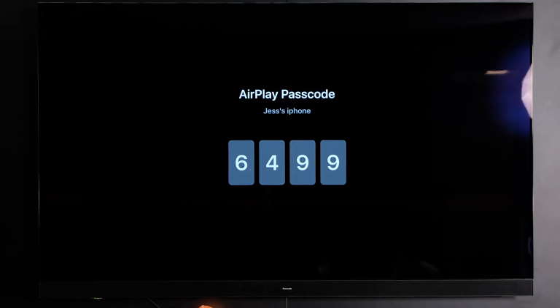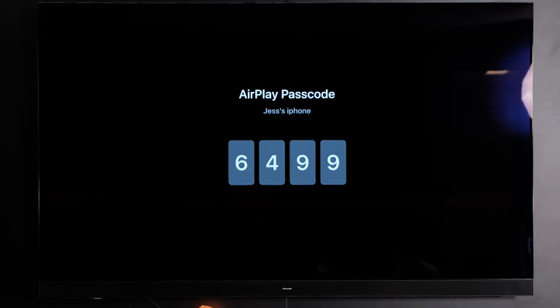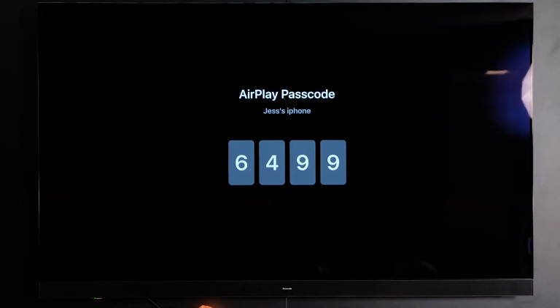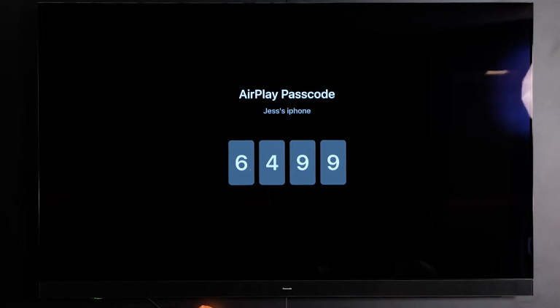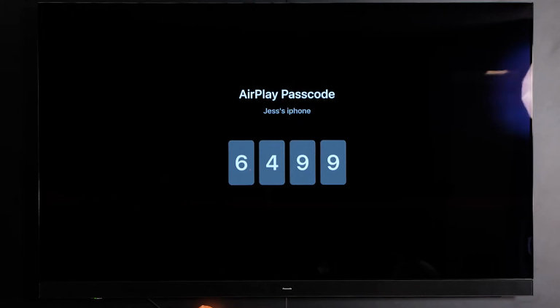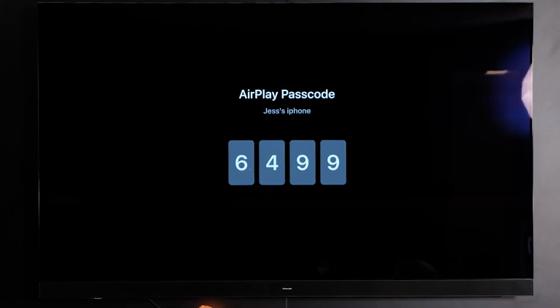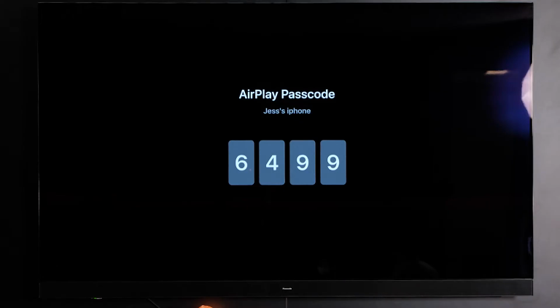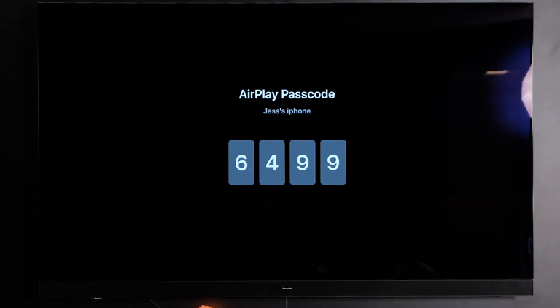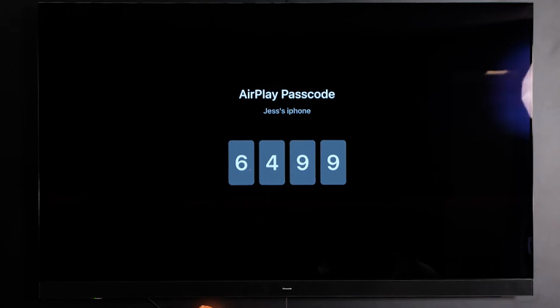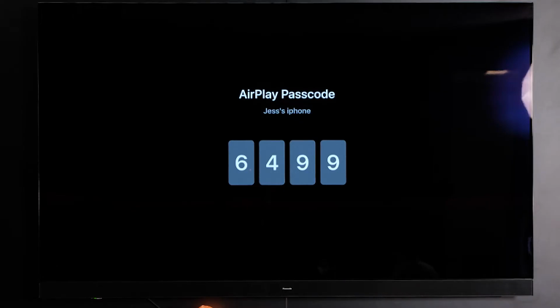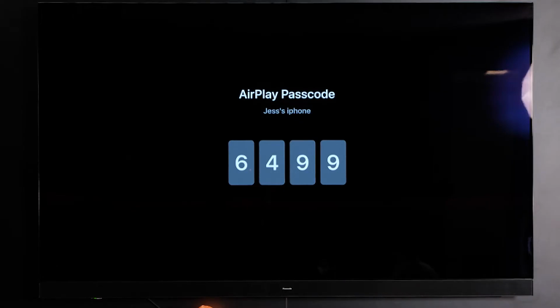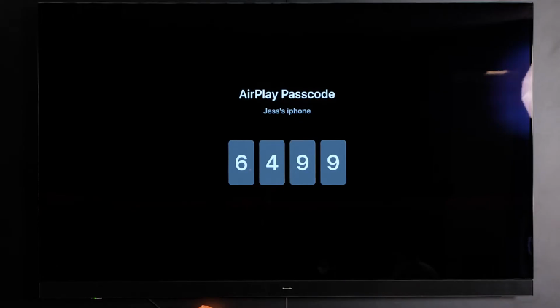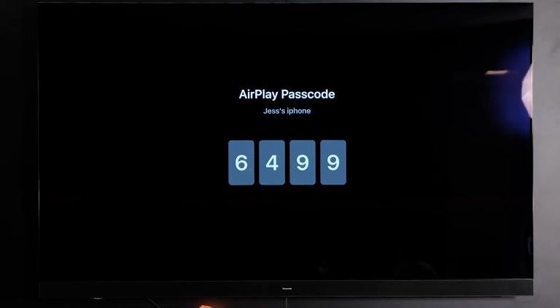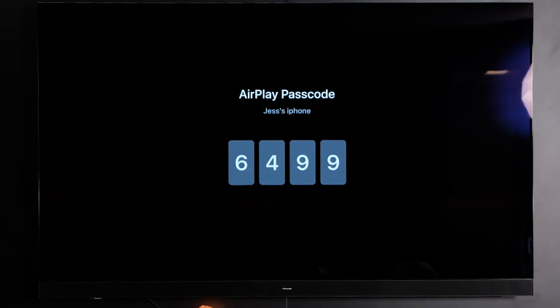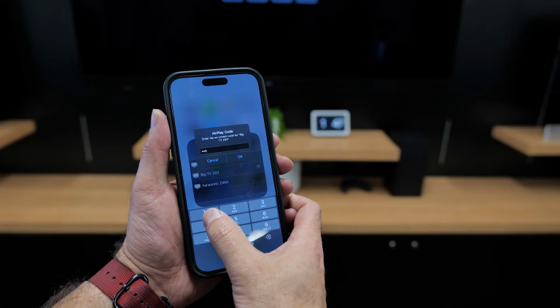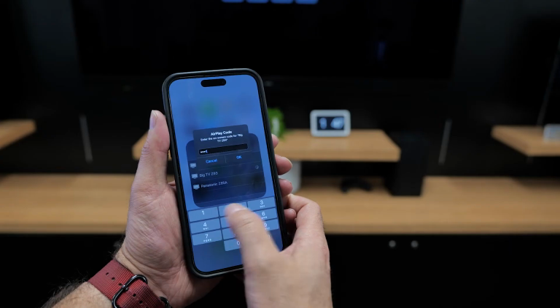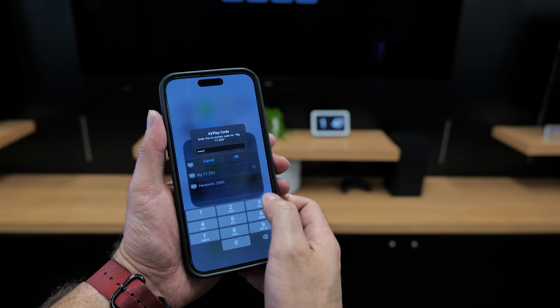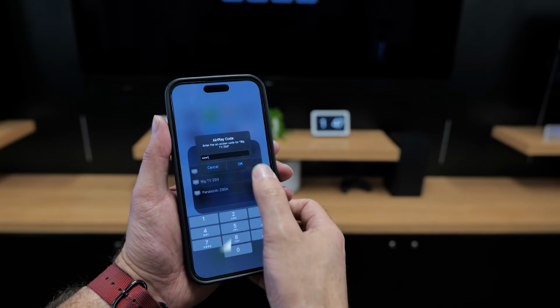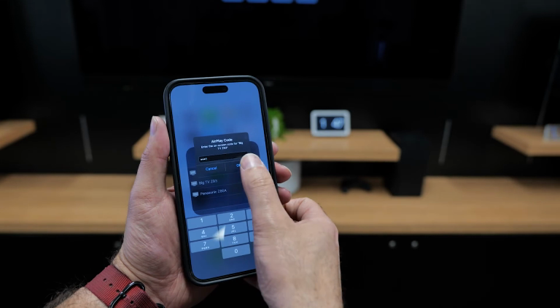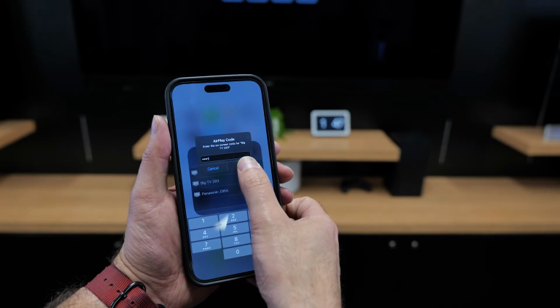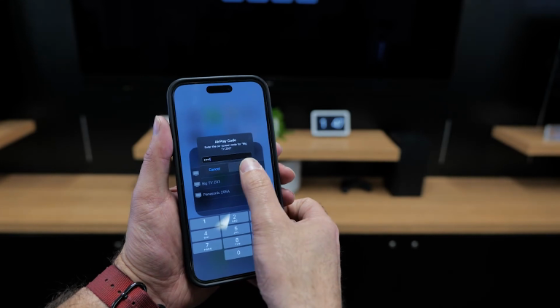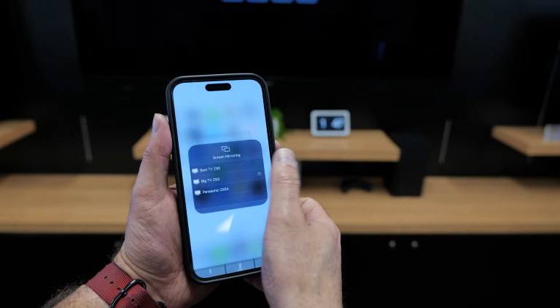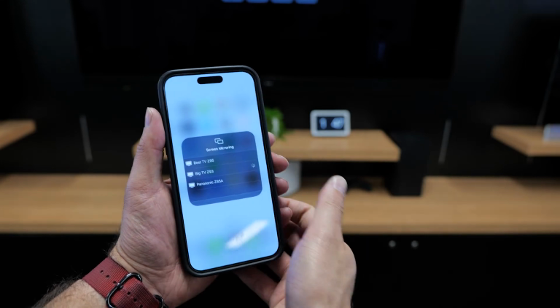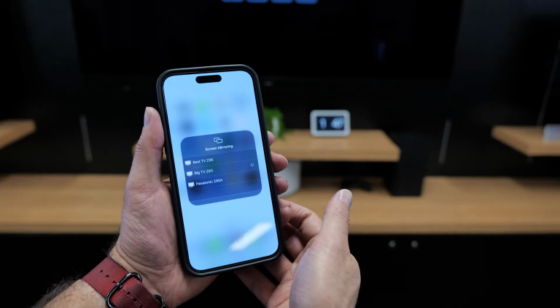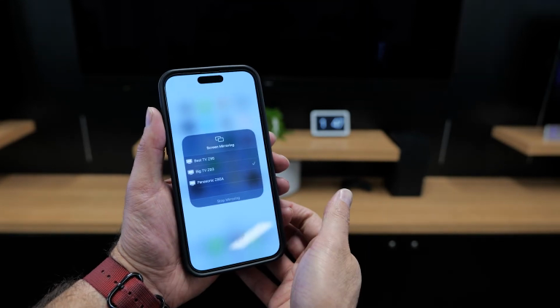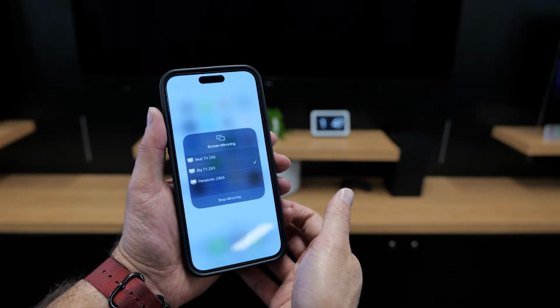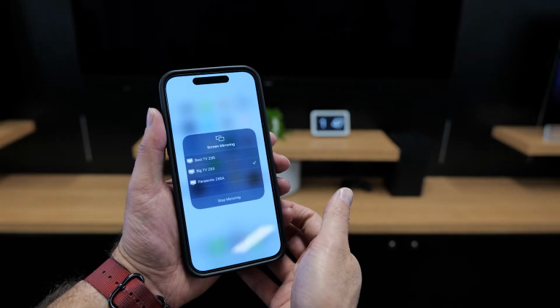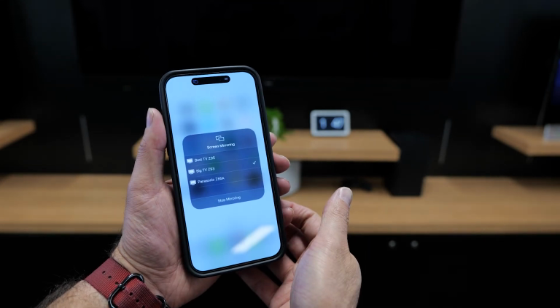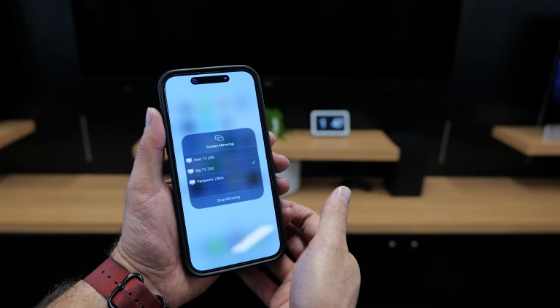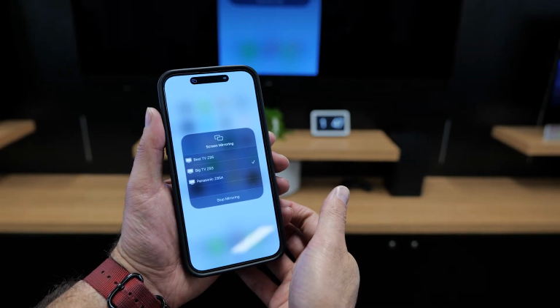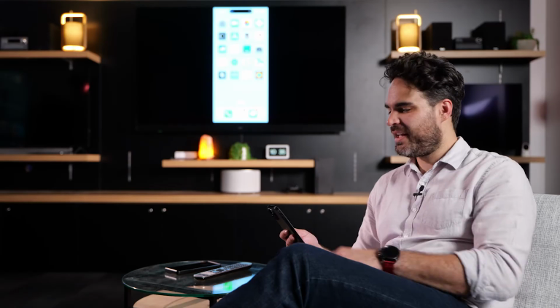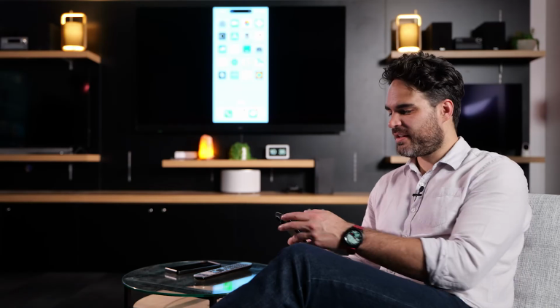You may be asked to type in a code which you'll then see displayed on your TV. Type this in now. And now you should be connected.